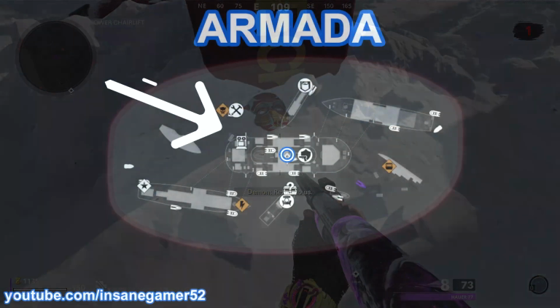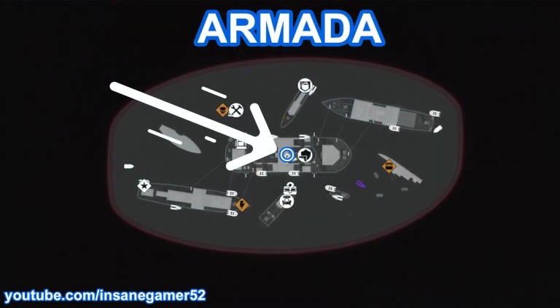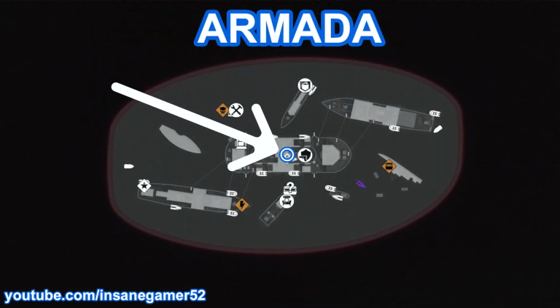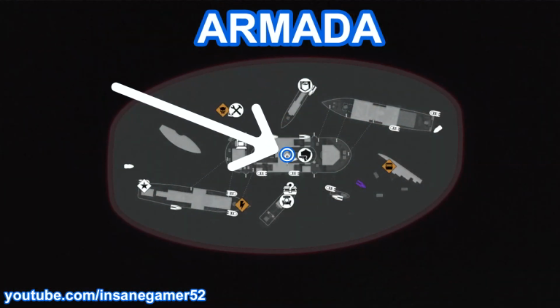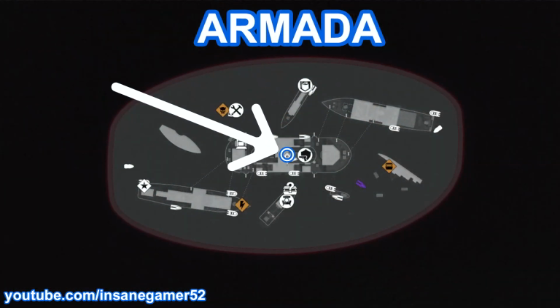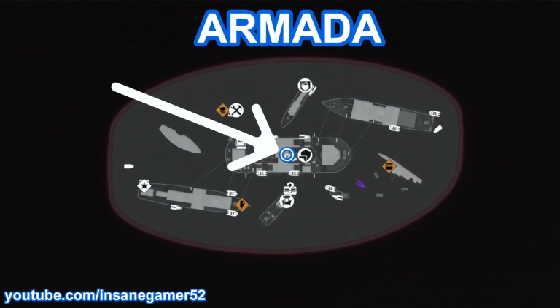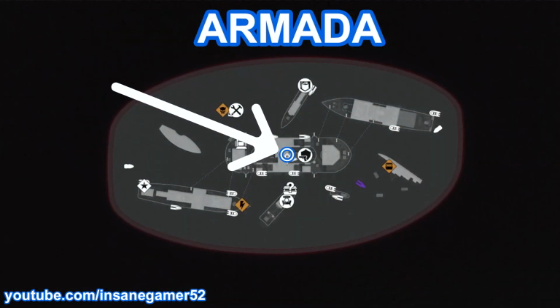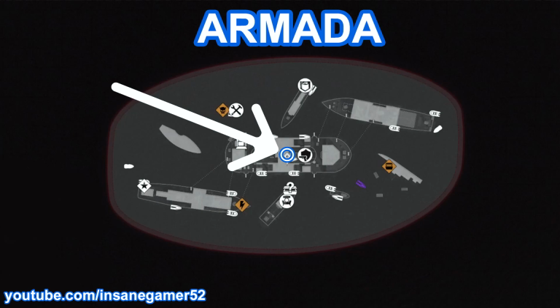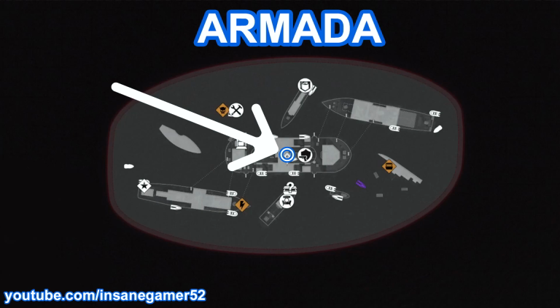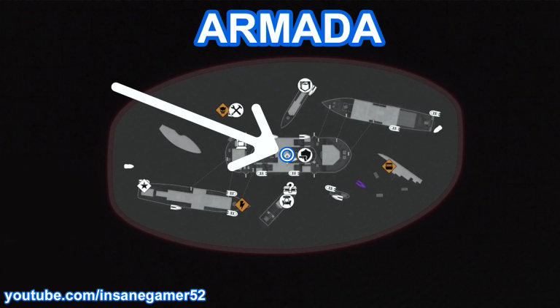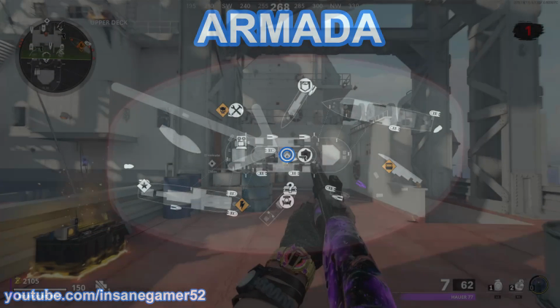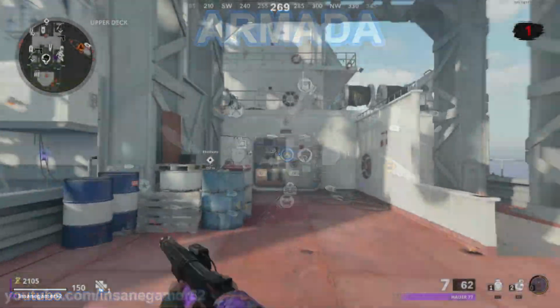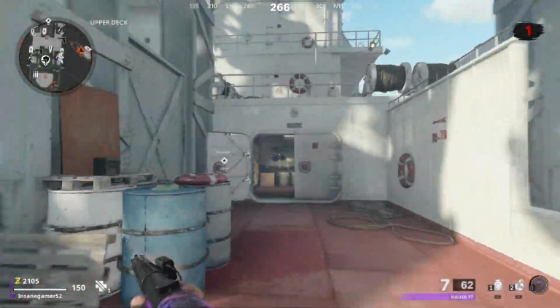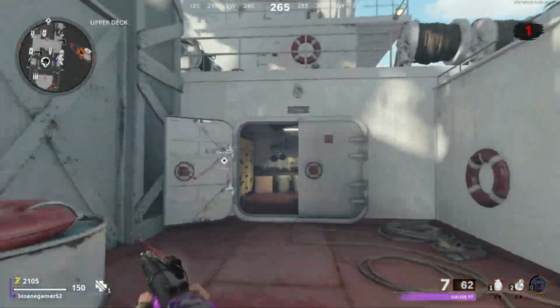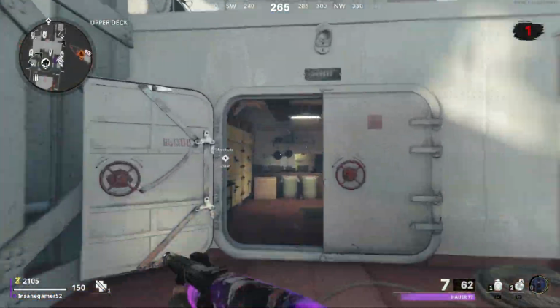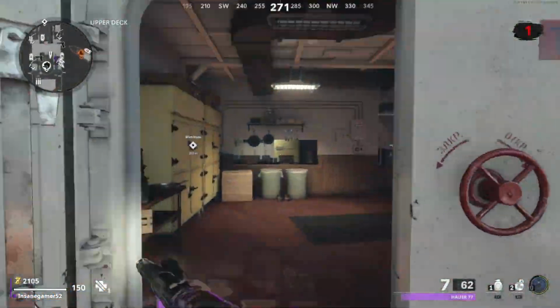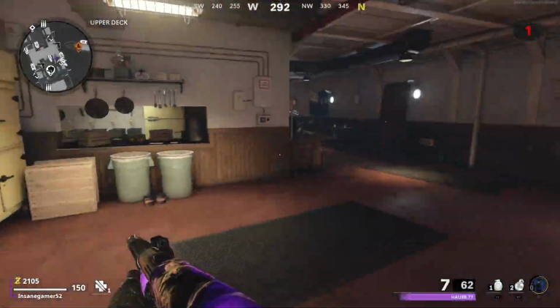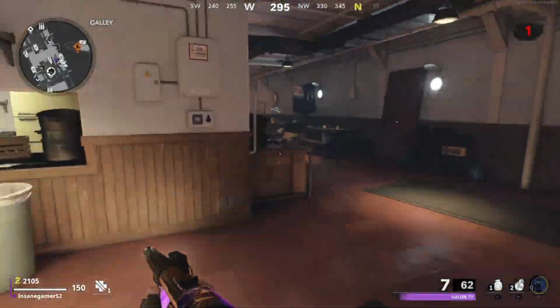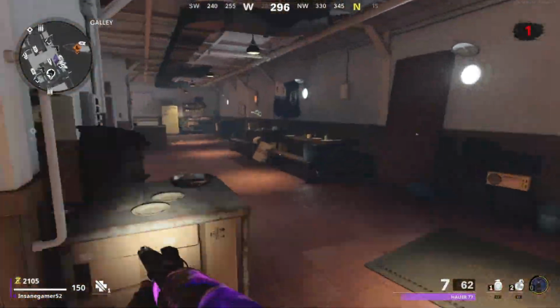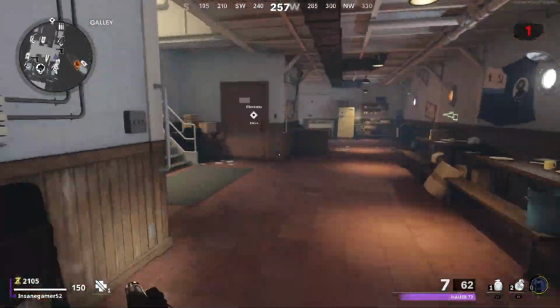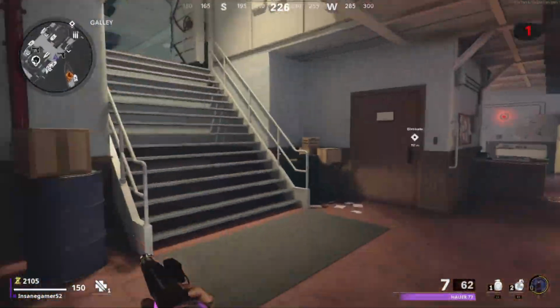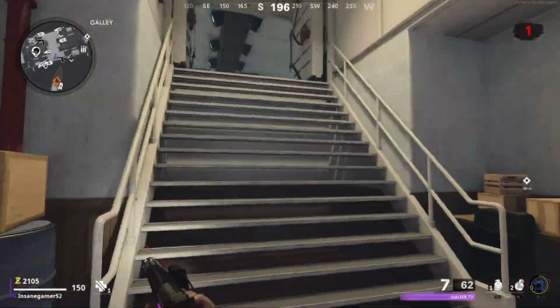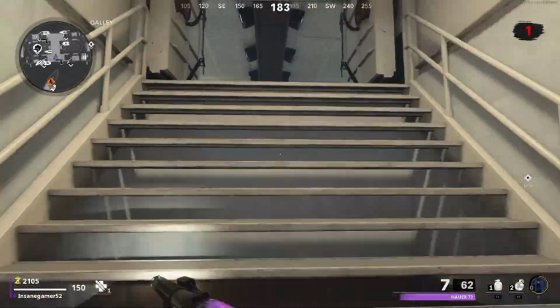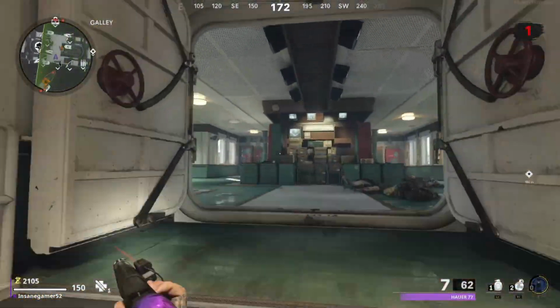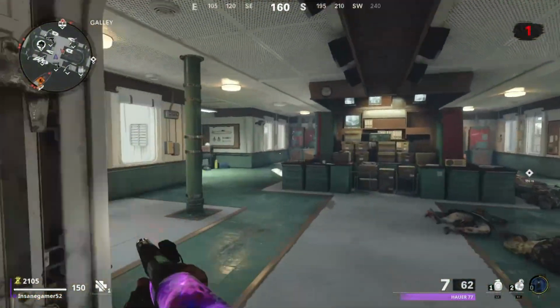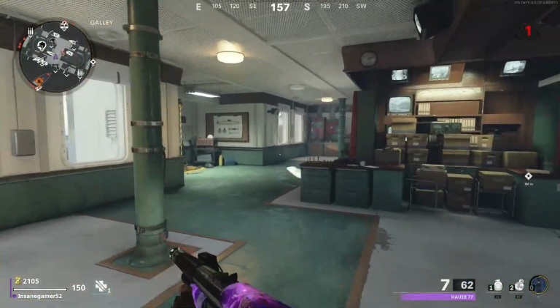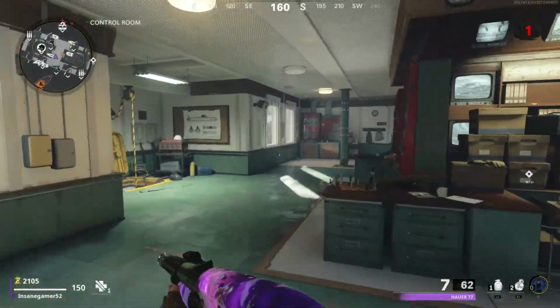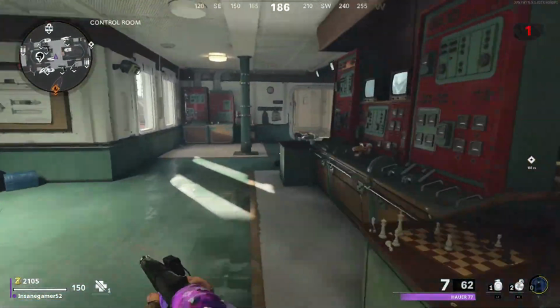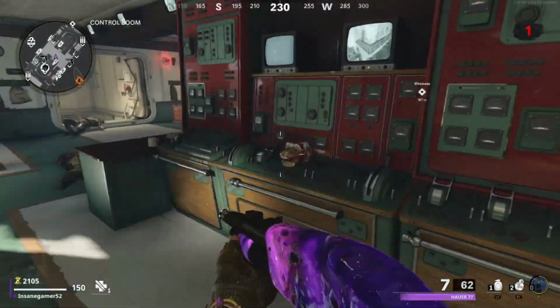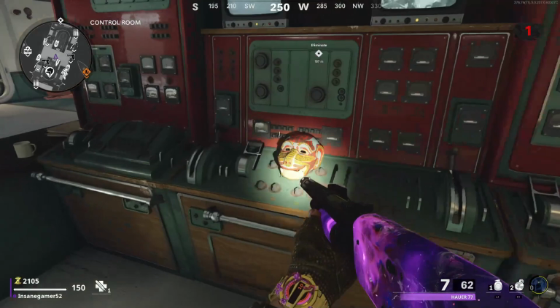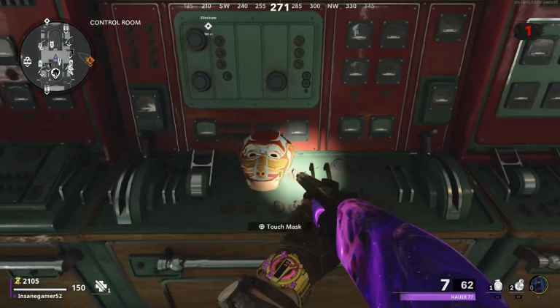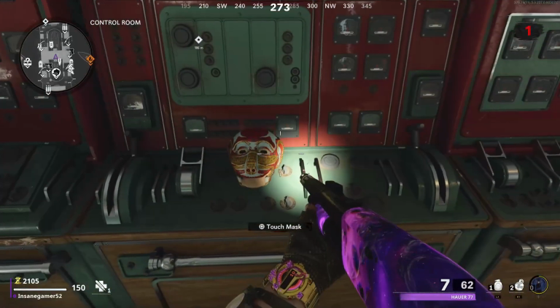Here's where to find the Monkey Mask on Armada. Head to the control room area in the middle of the central boat, and it will be sitting on top of this communication equipment.